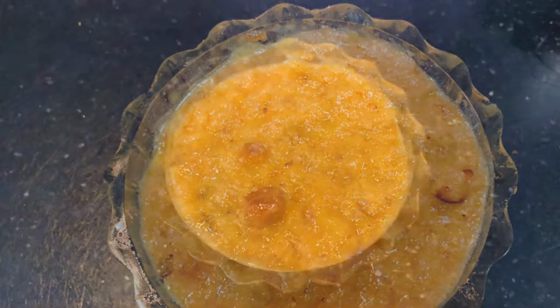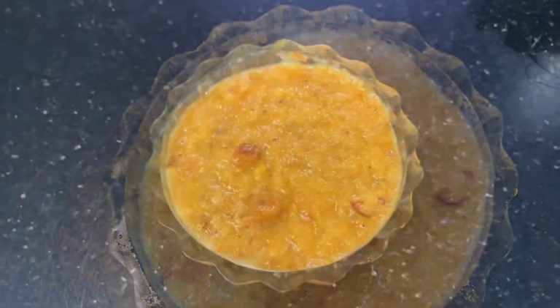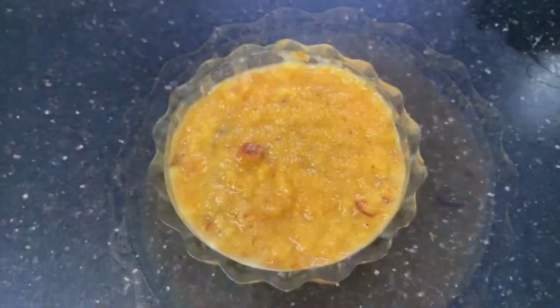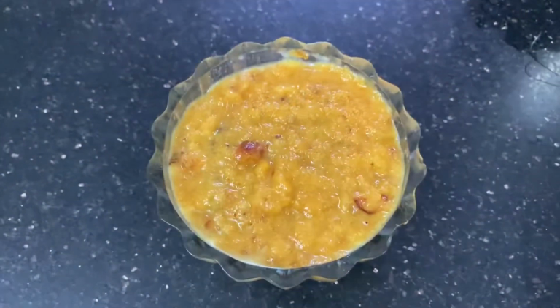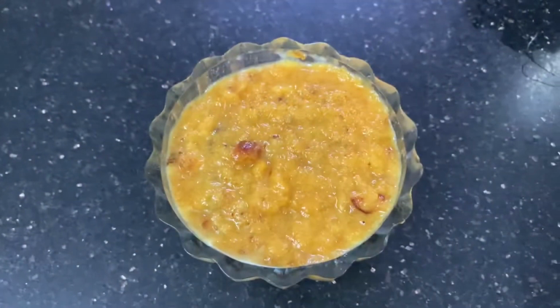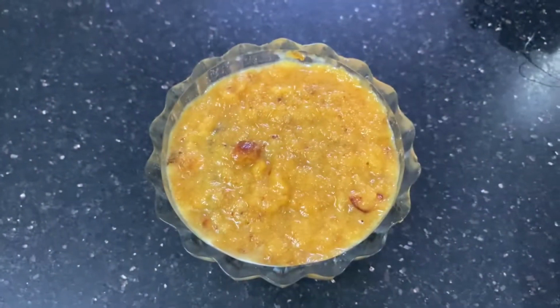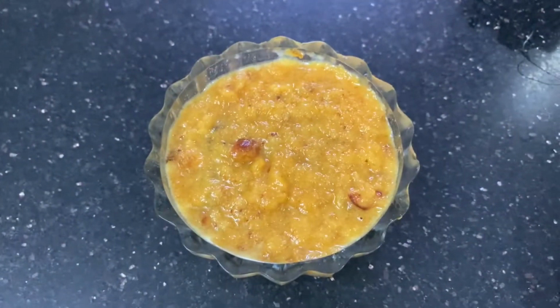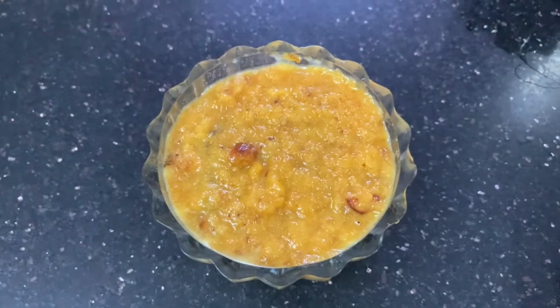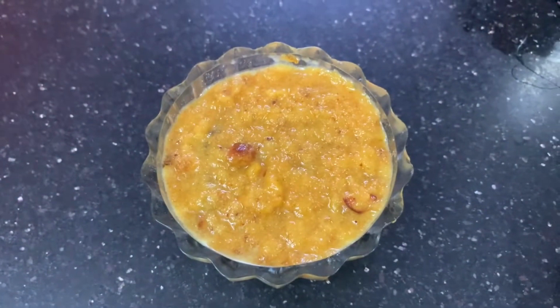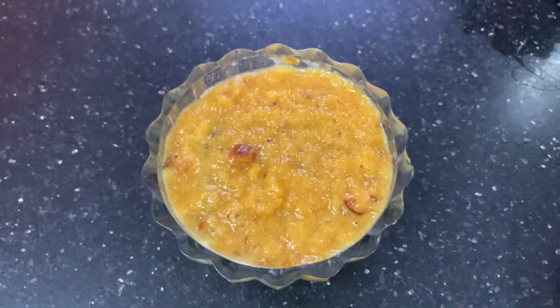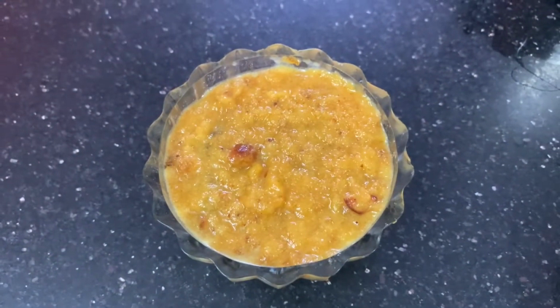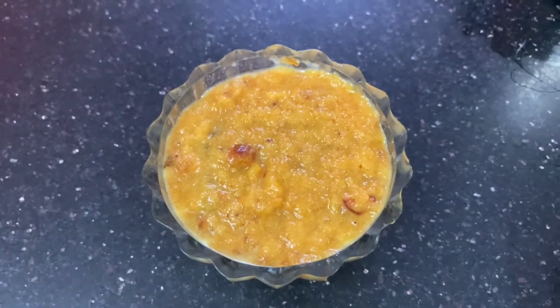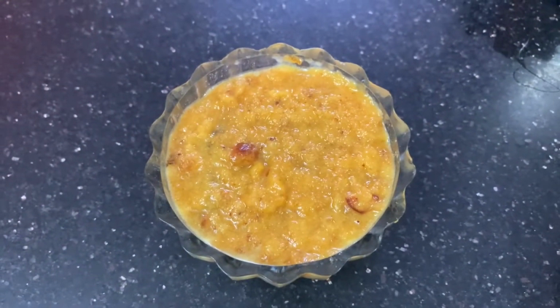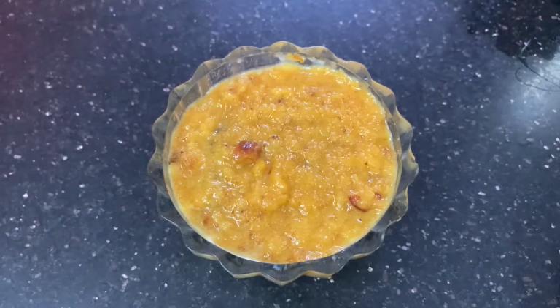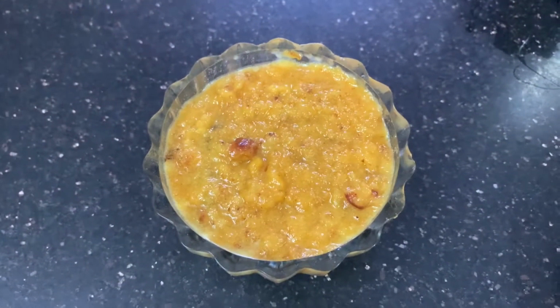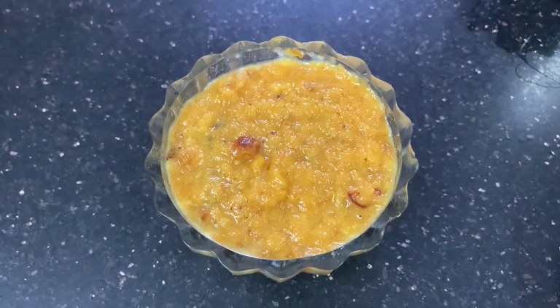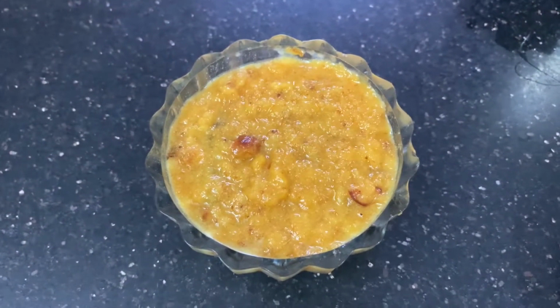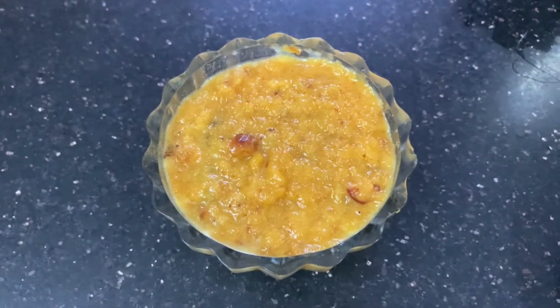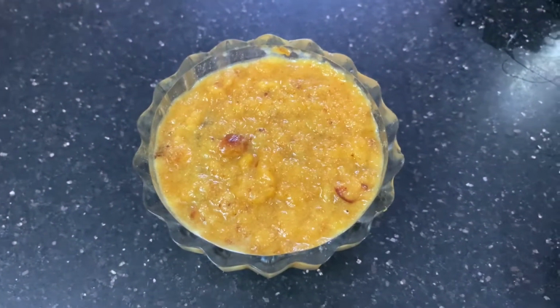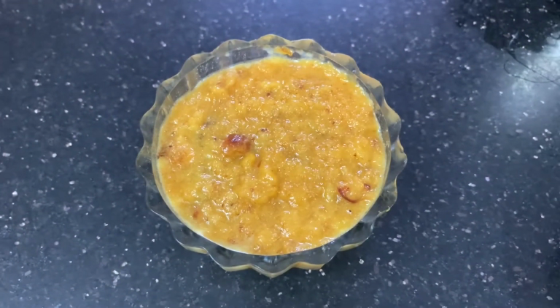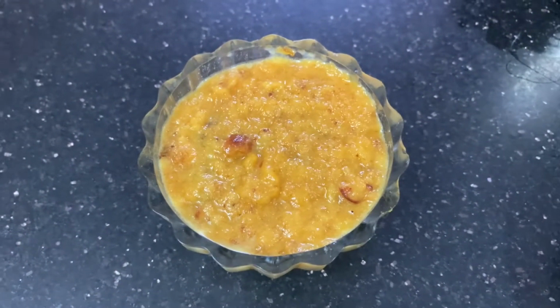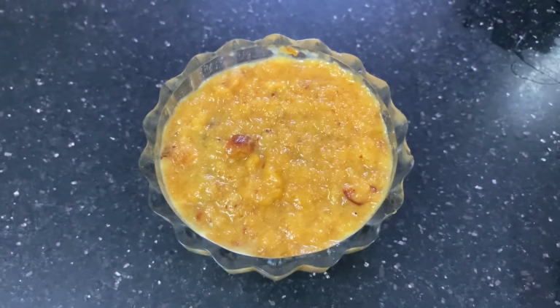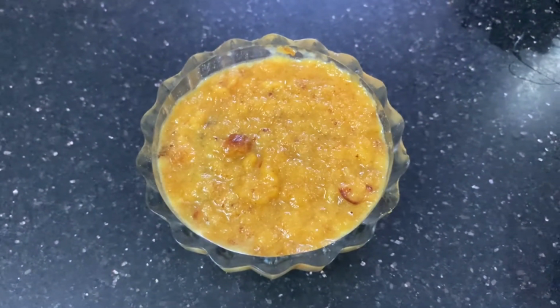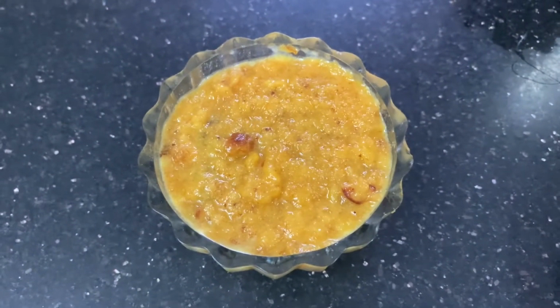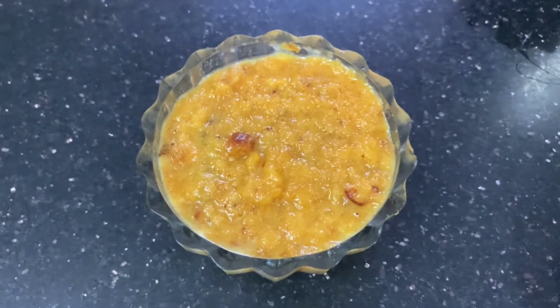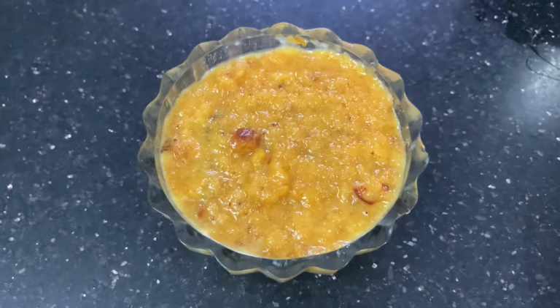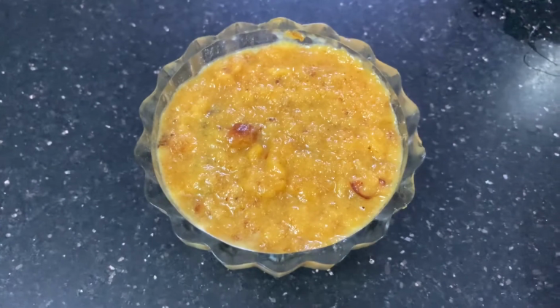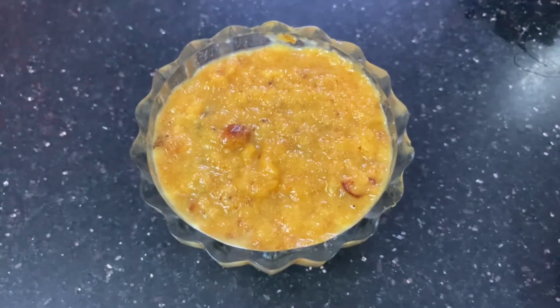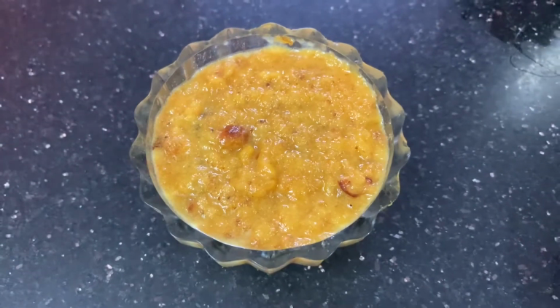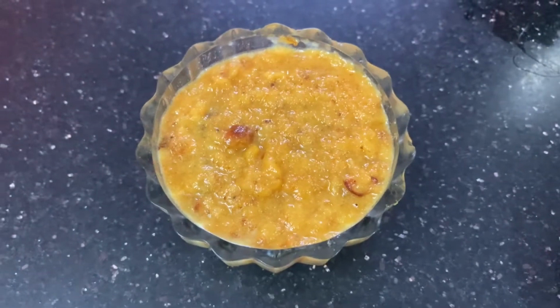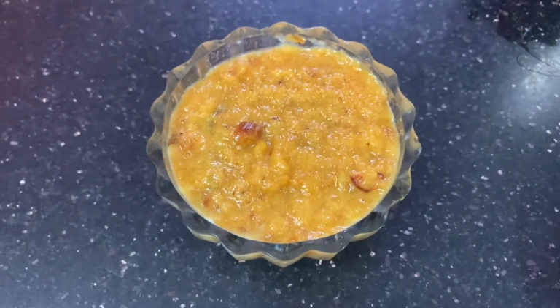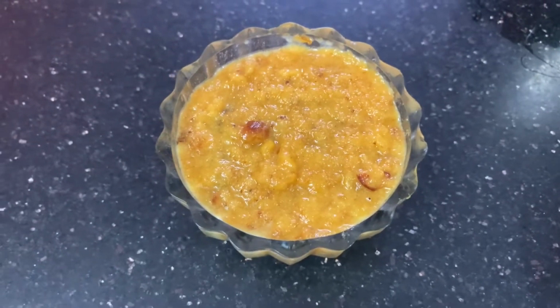Hello everyone! Welcome to Atamma Kitchen. Today, I am going to show you a recipe of bread halwa. It is easy and simple process.